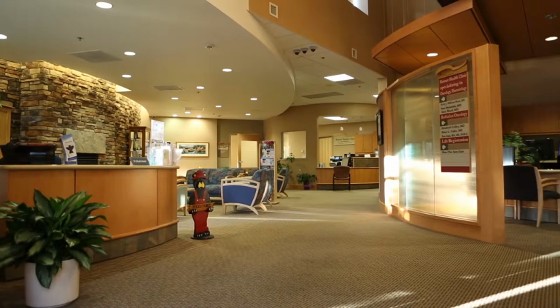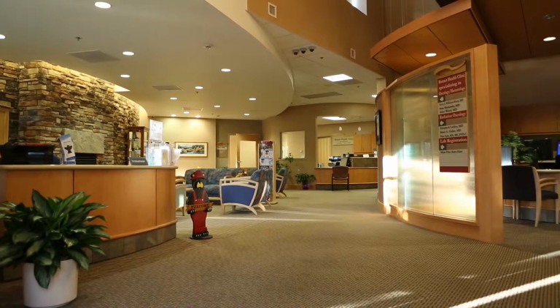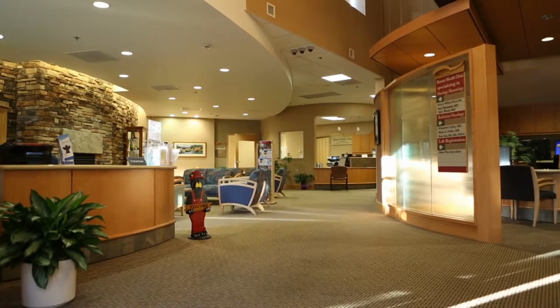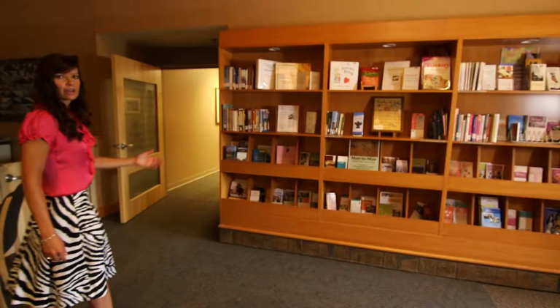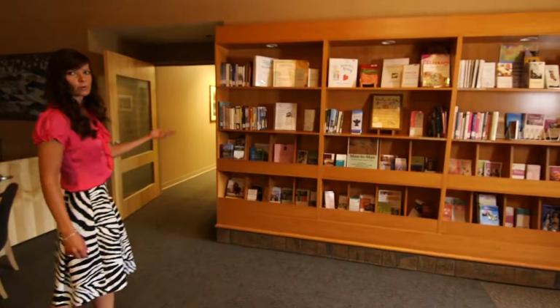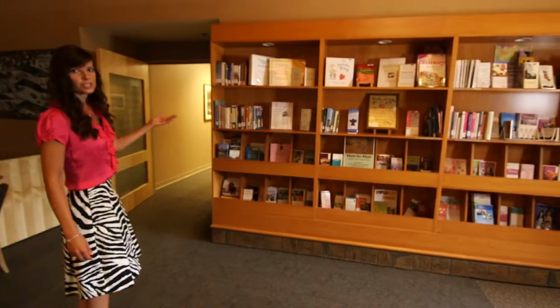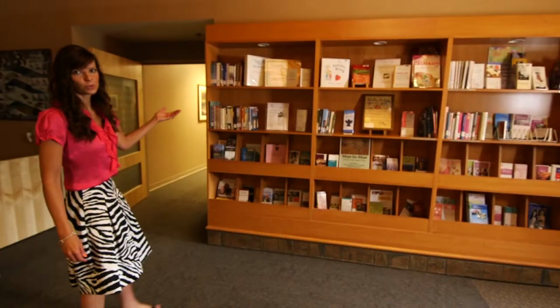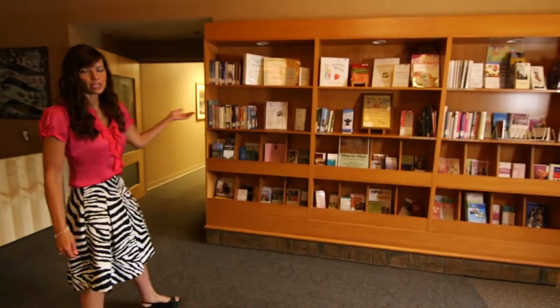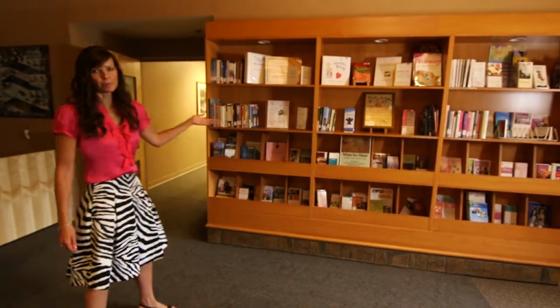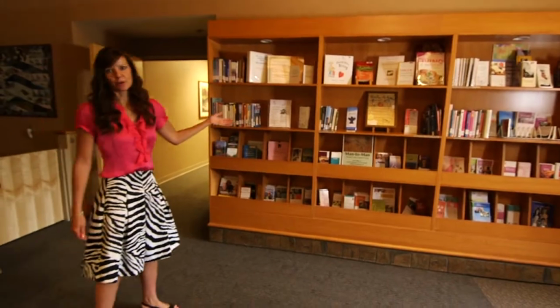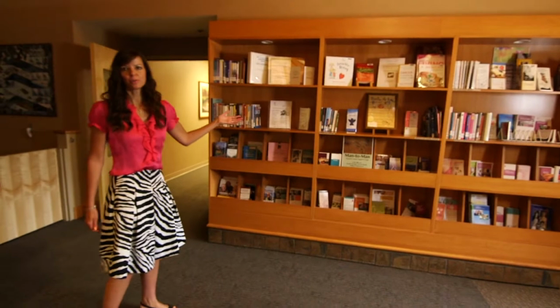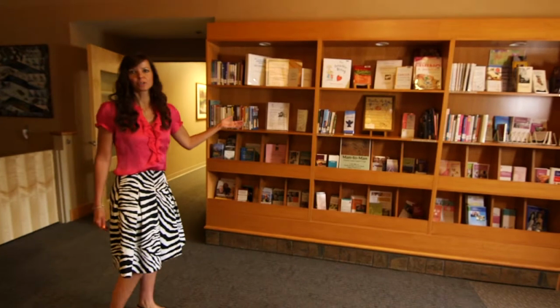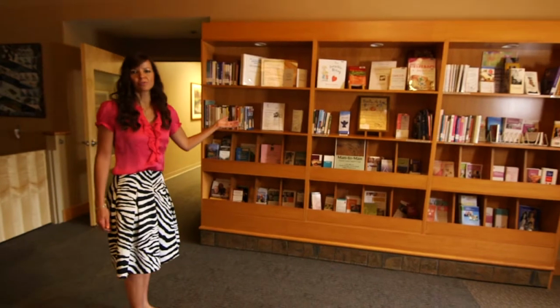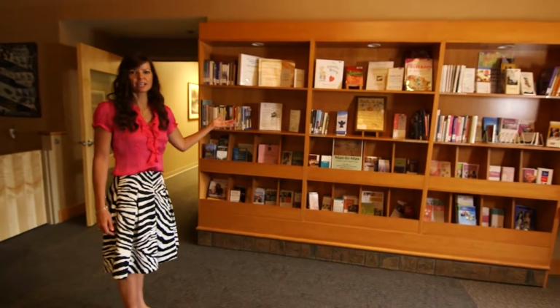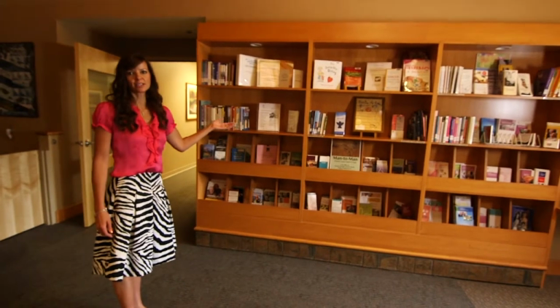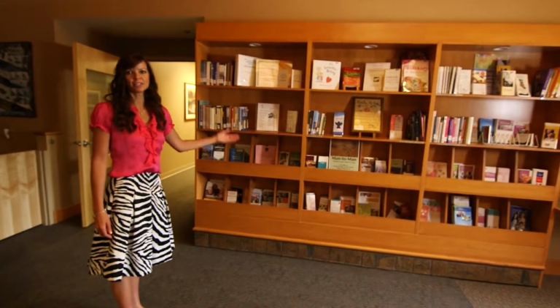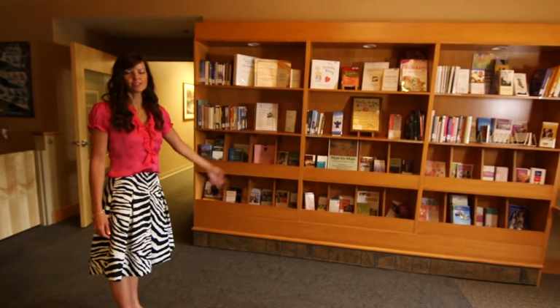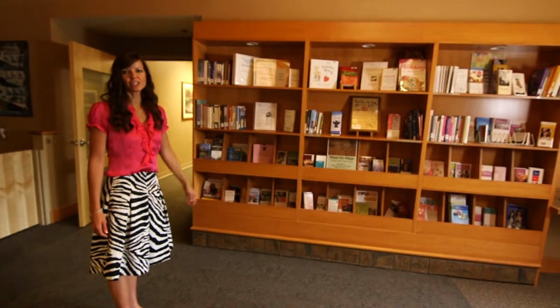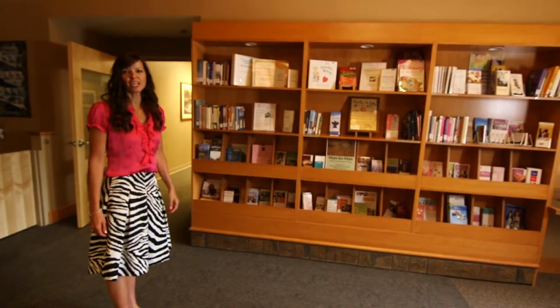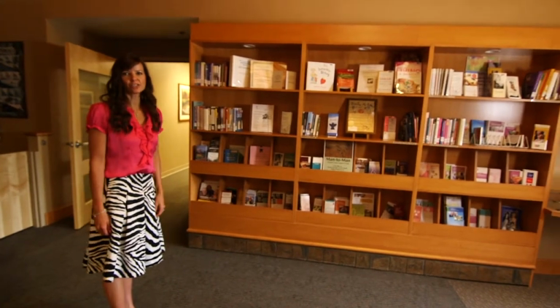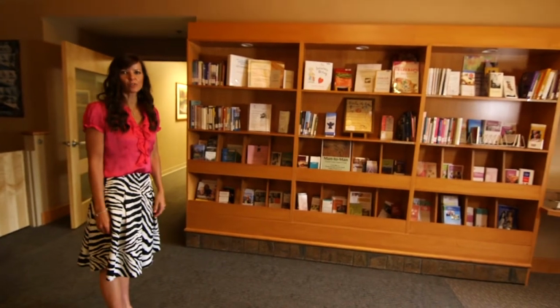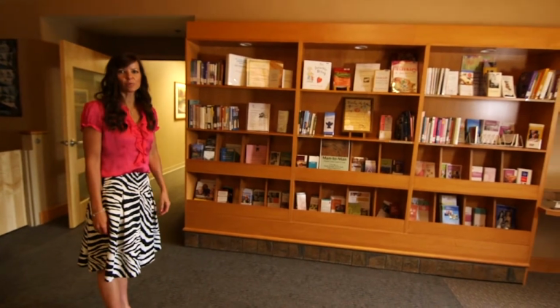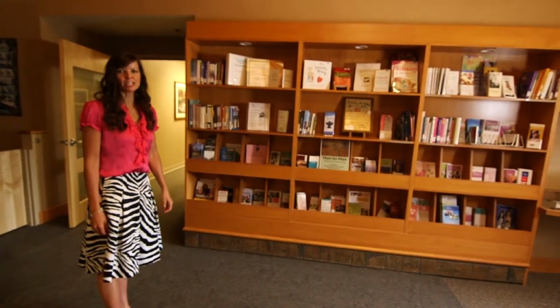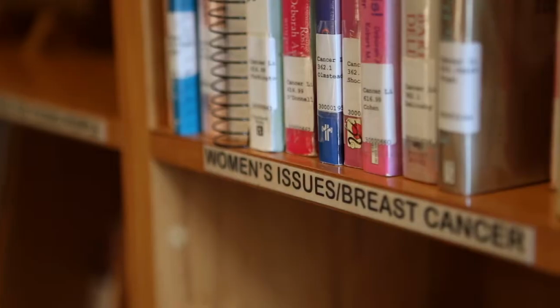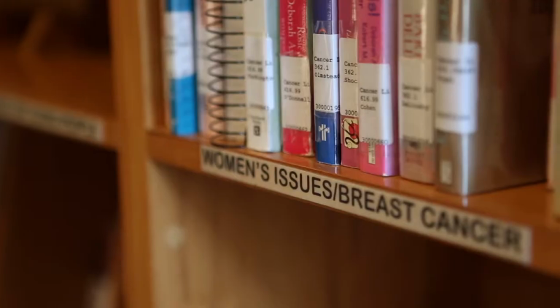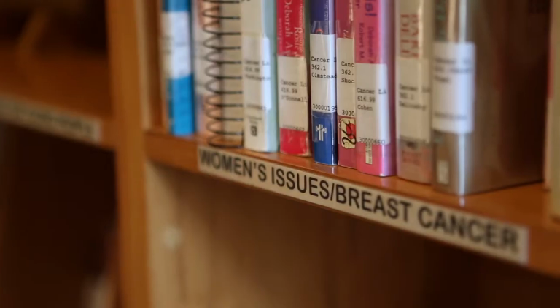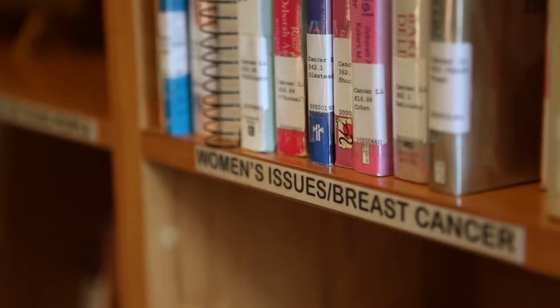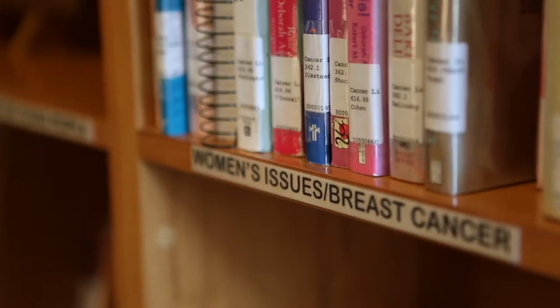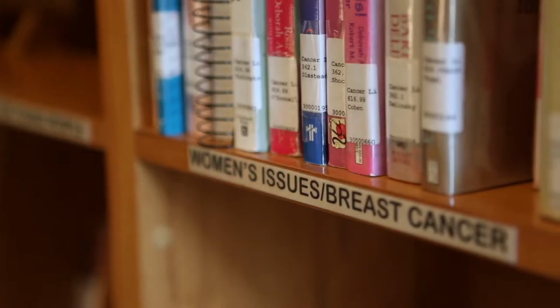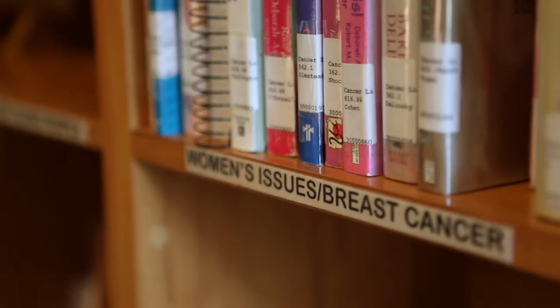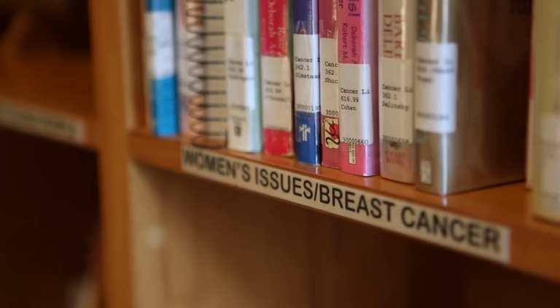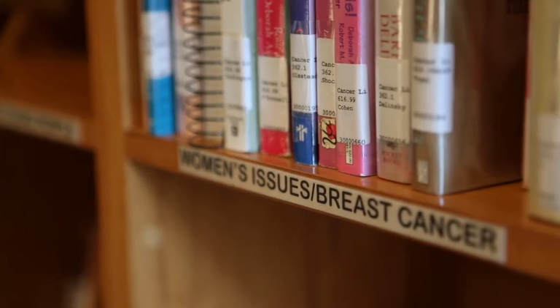Here we have our resource library, which provides lots of education for our patients and families during their journey.